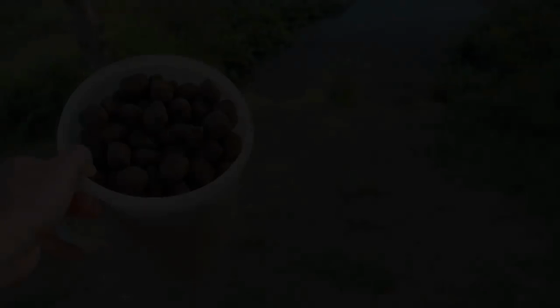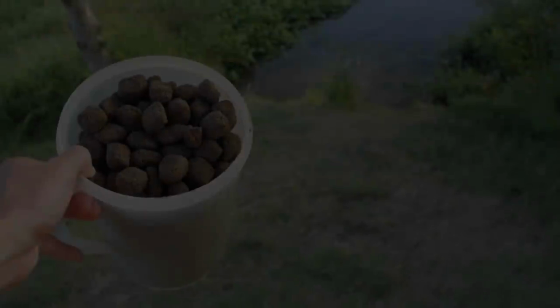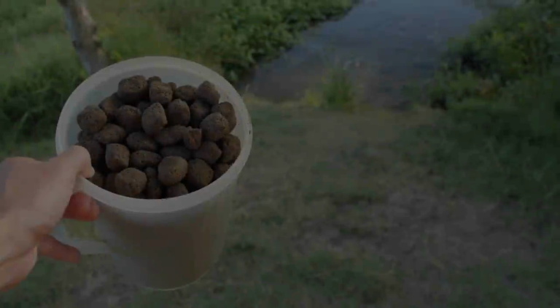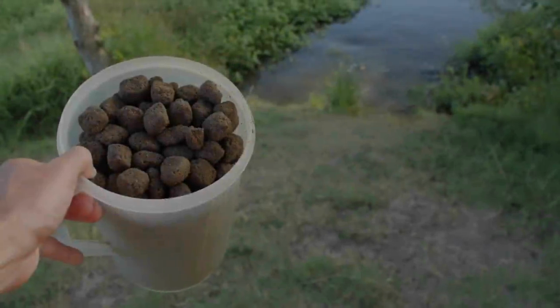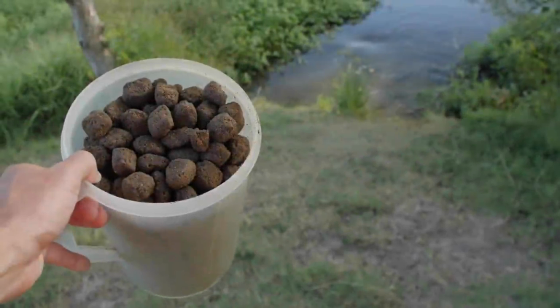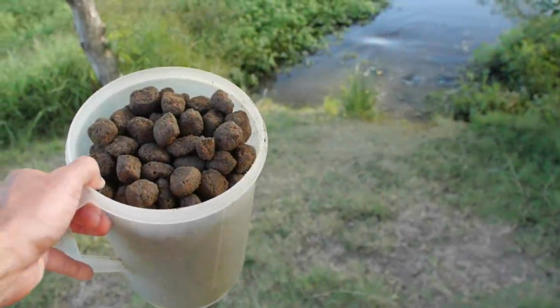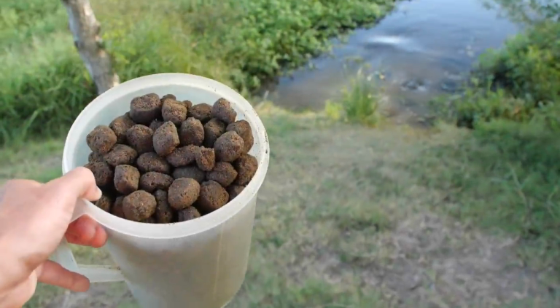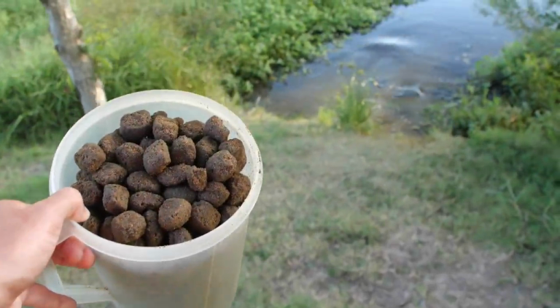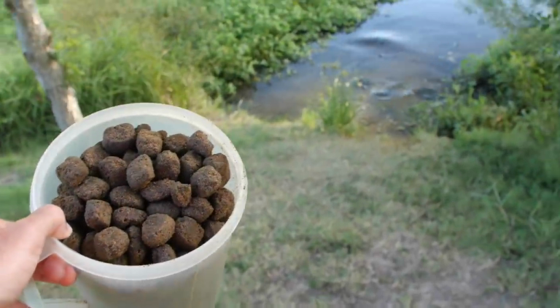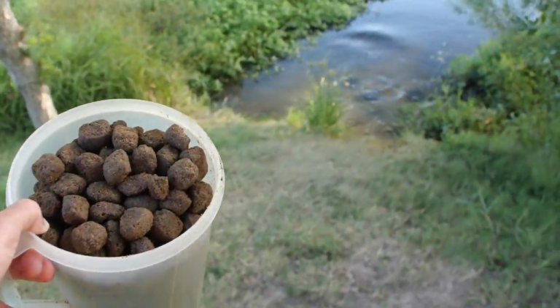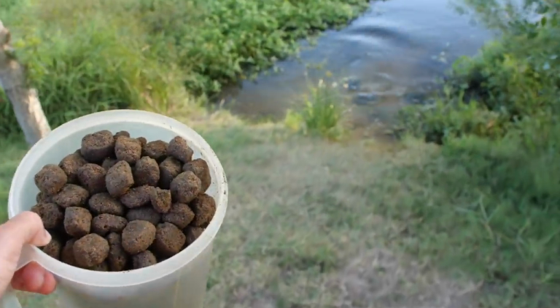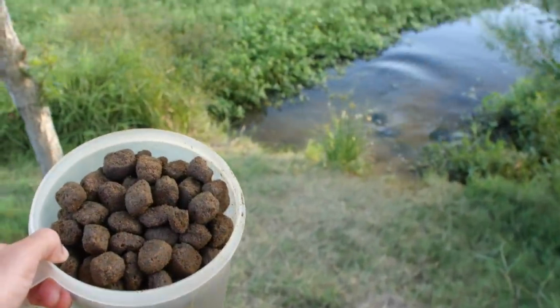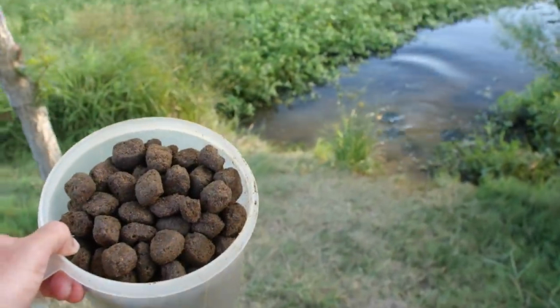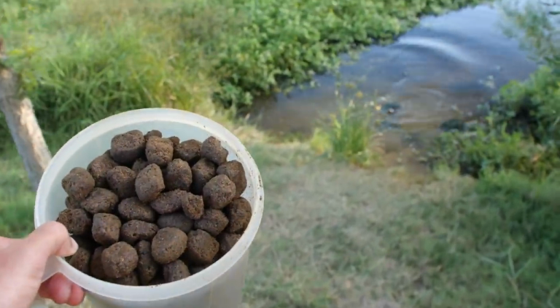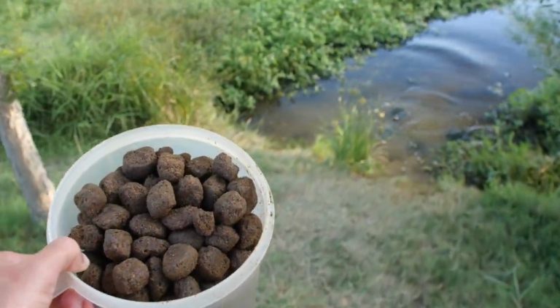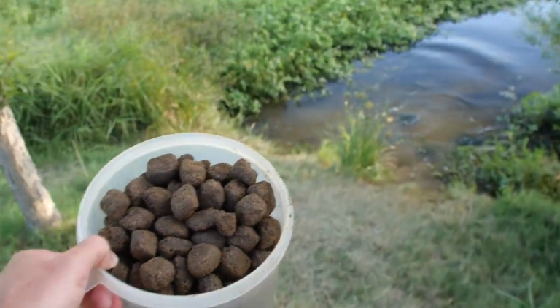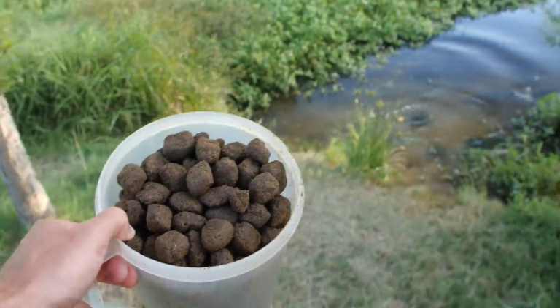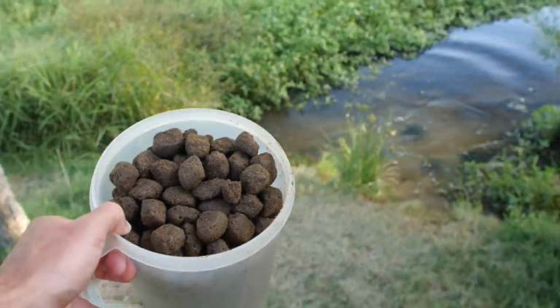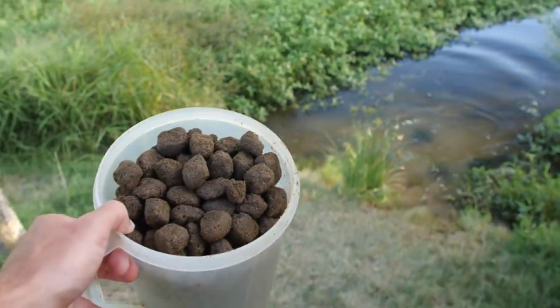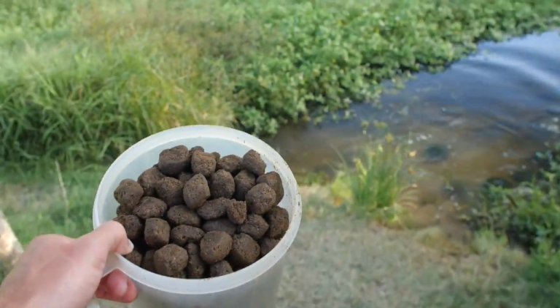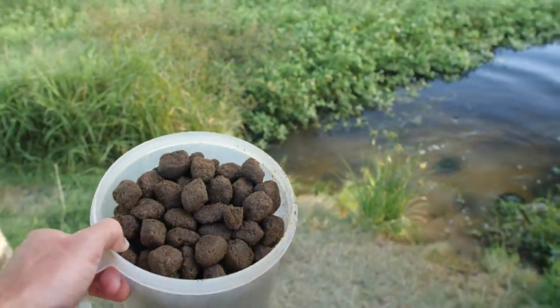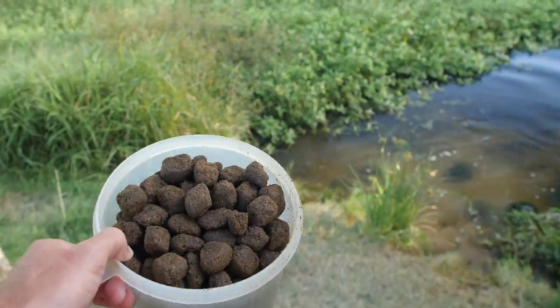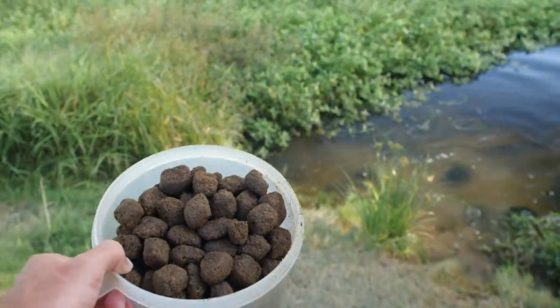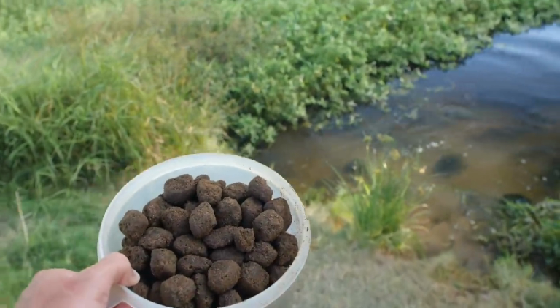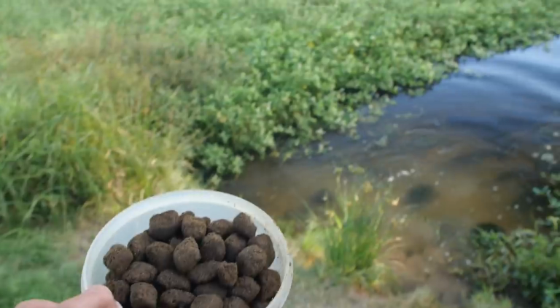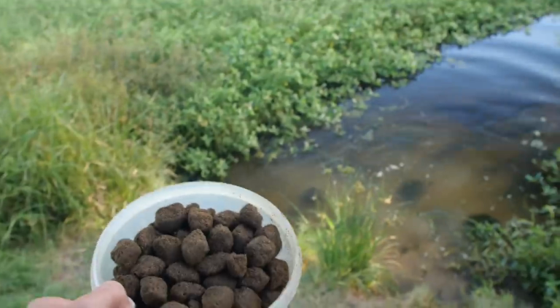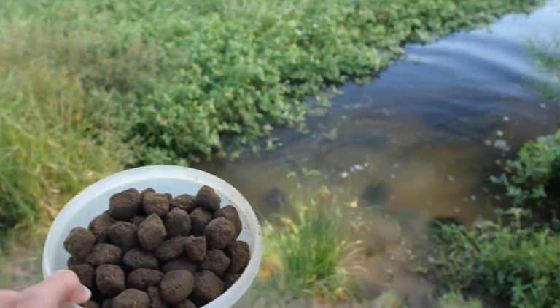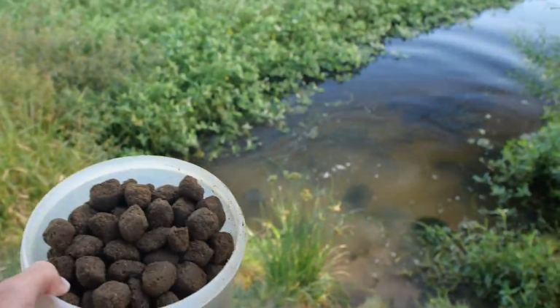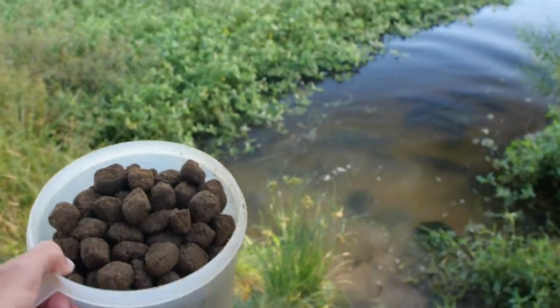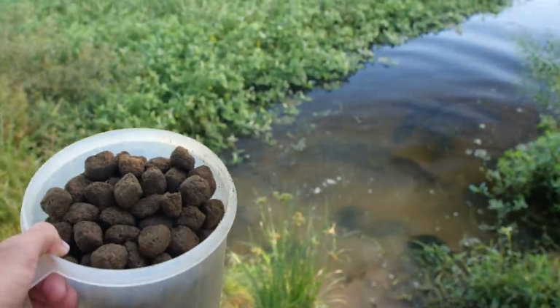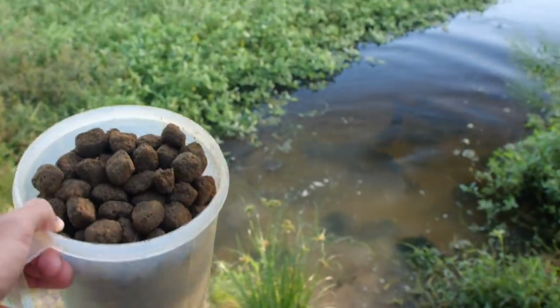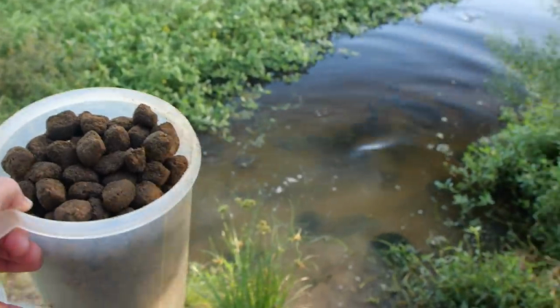Hey guys, I'm down here at the pond today with a big bucket of pellets ready to feed the fish and the turtle.